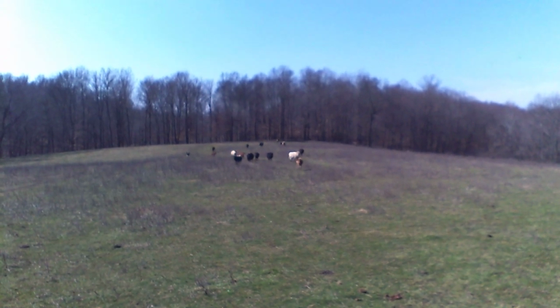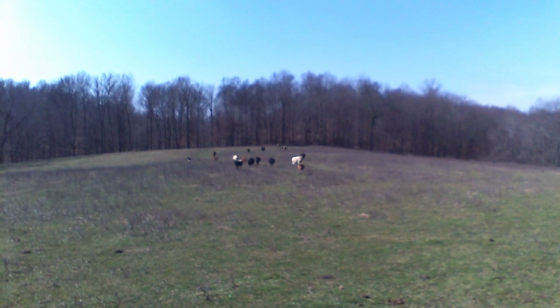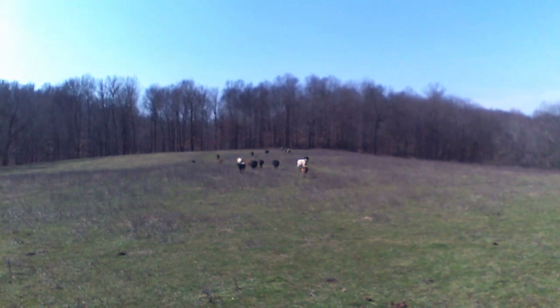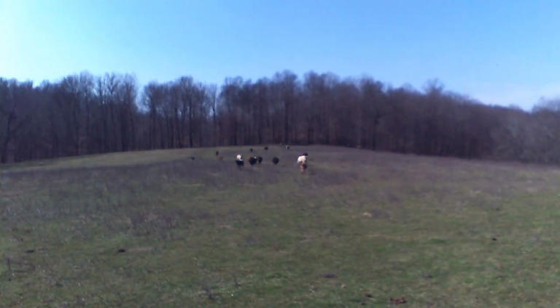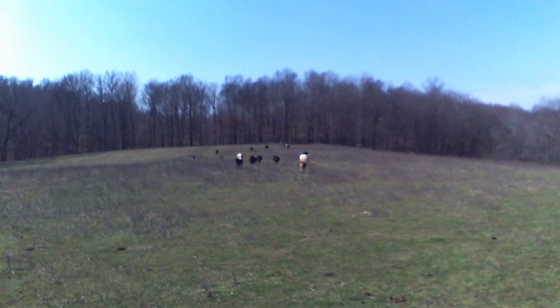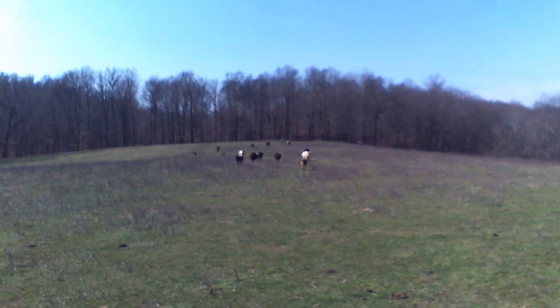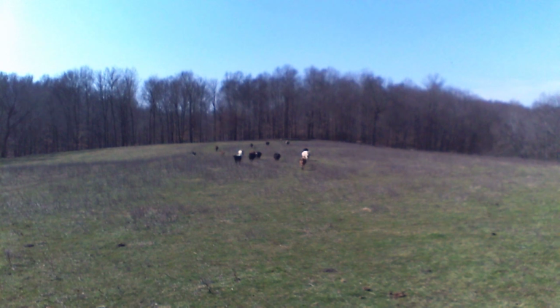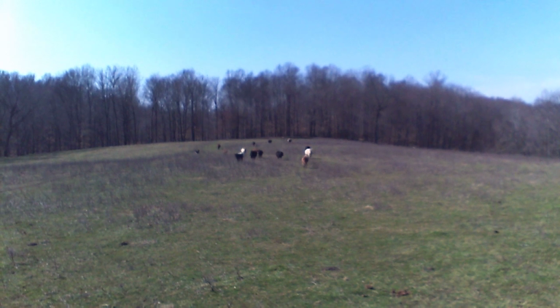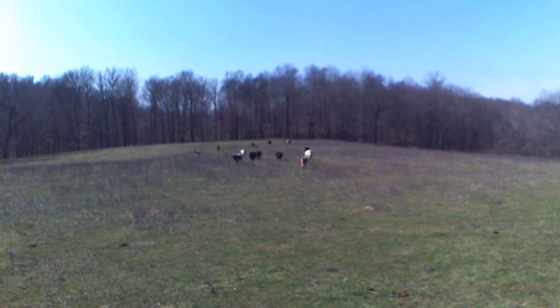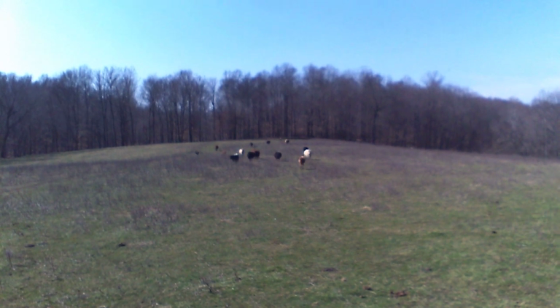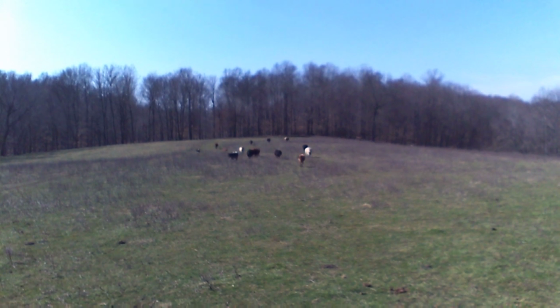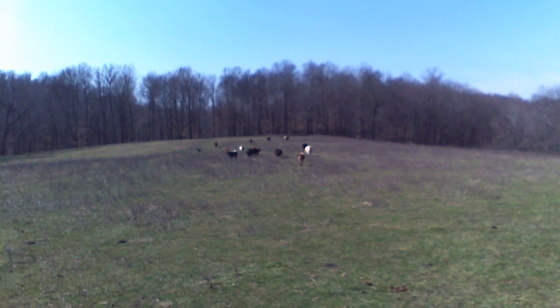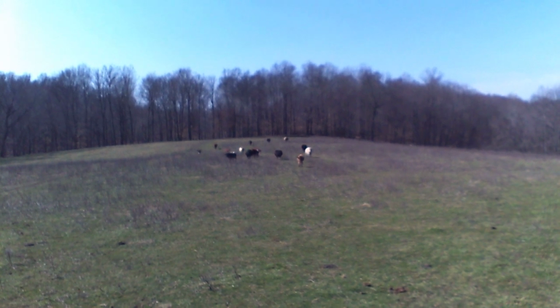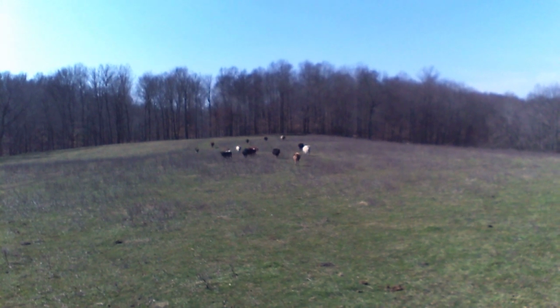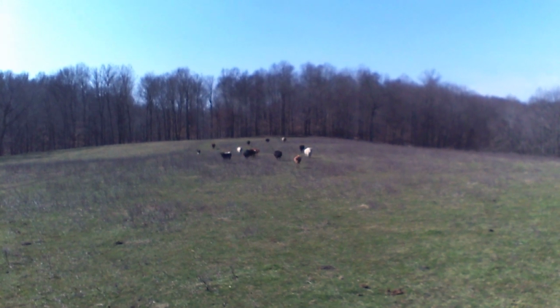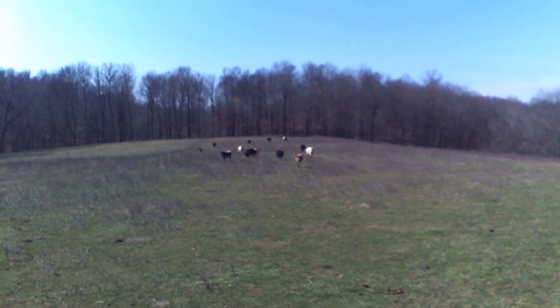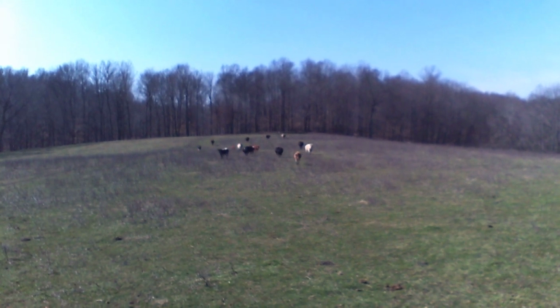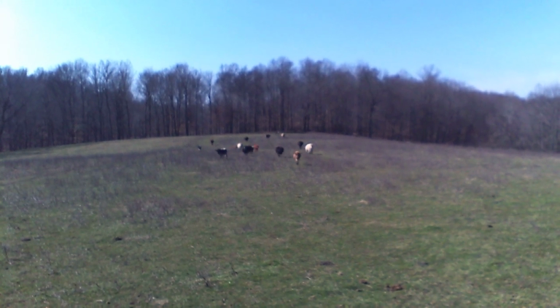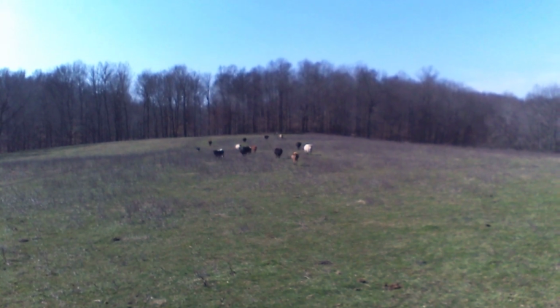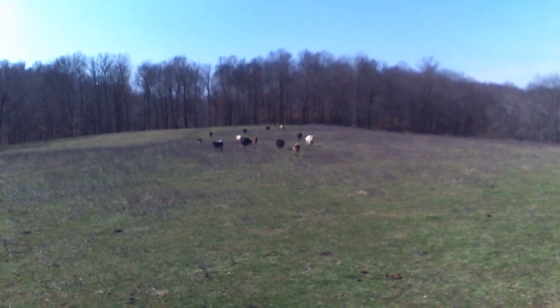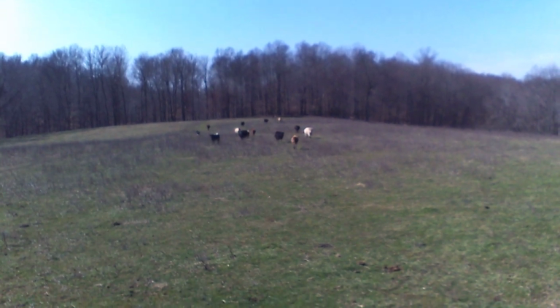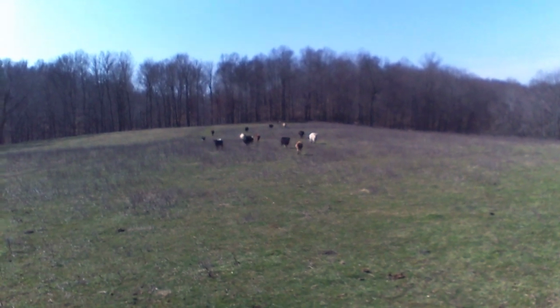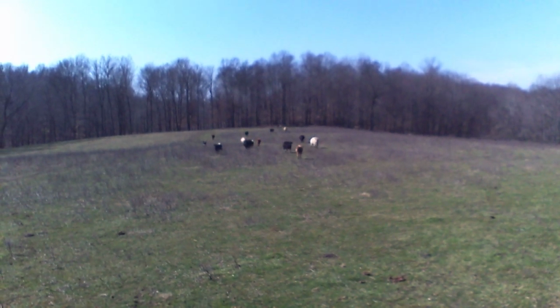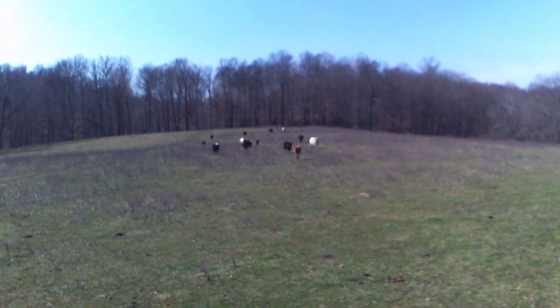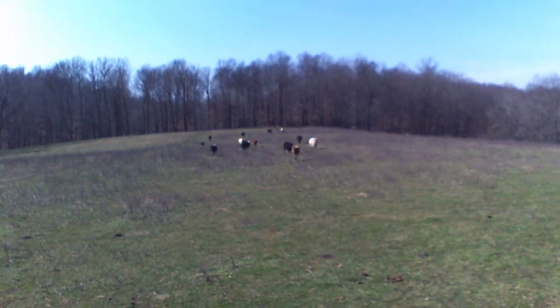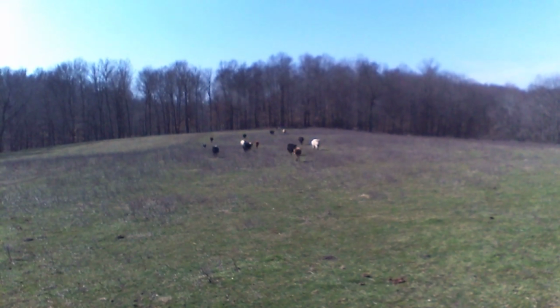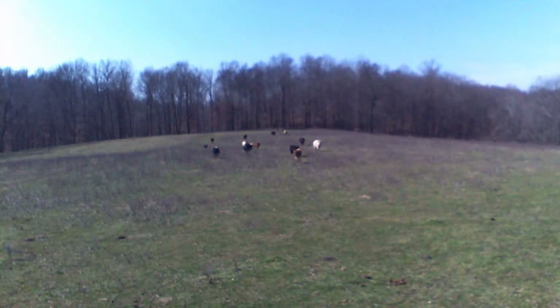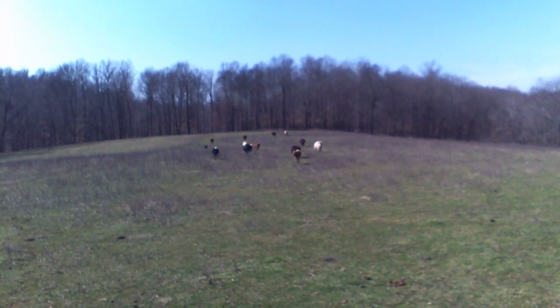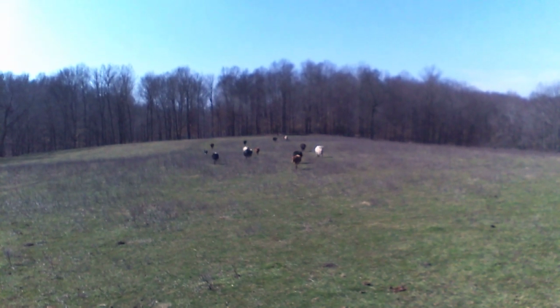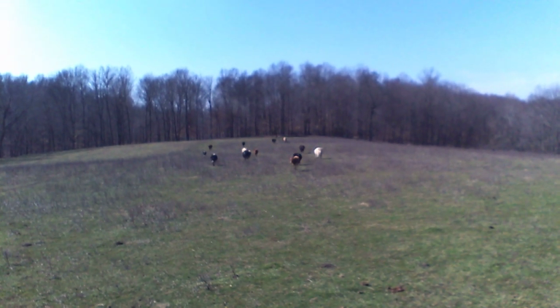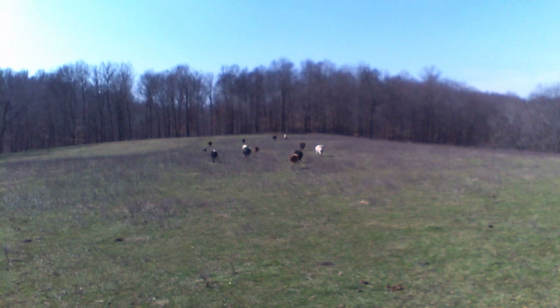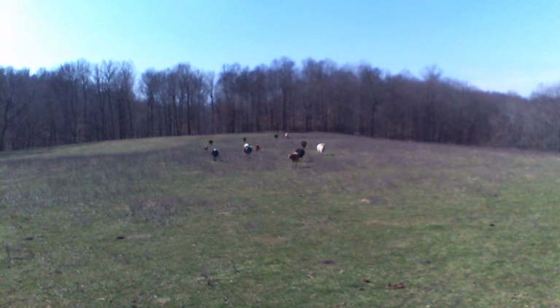This is our first ever video of the farm. Welcome to Cumberland Miniatures. Our site is CumberlandMiniatures.com.